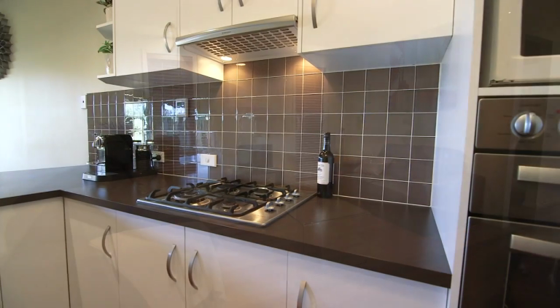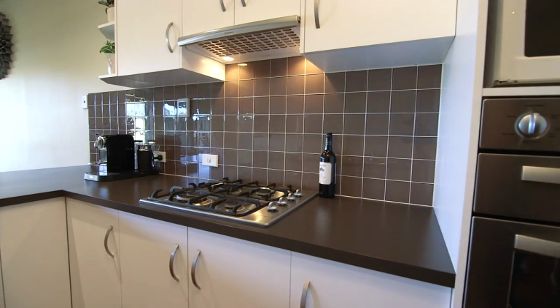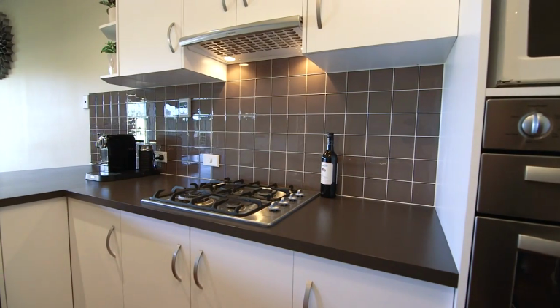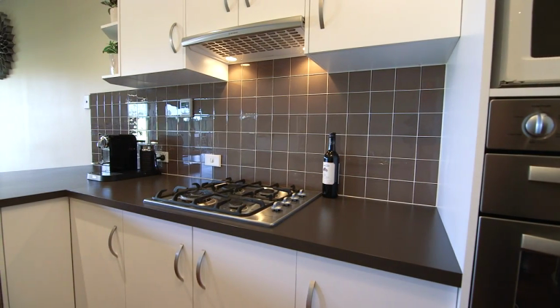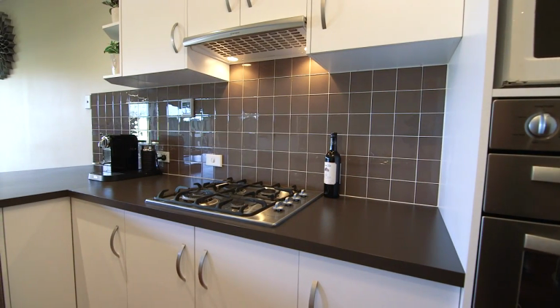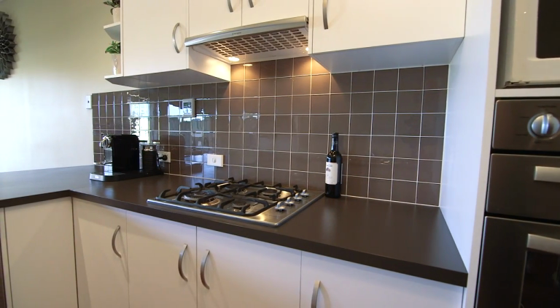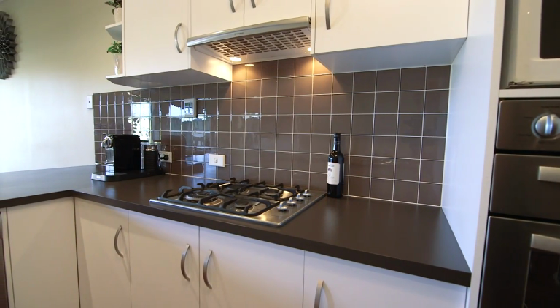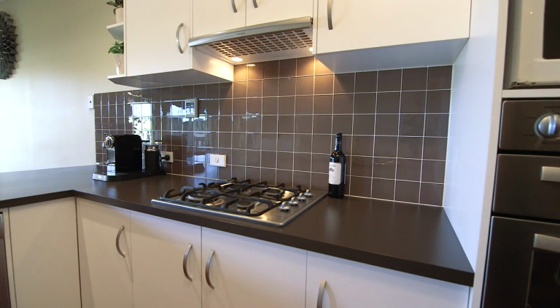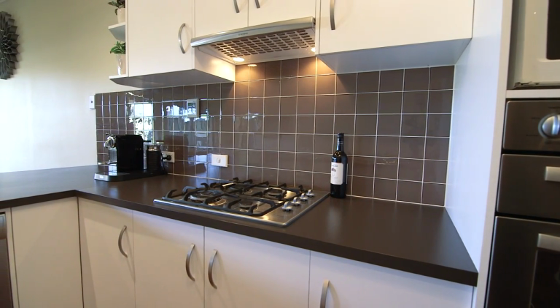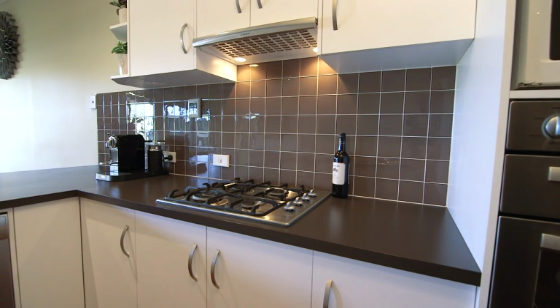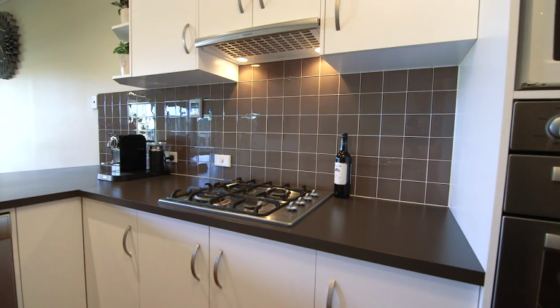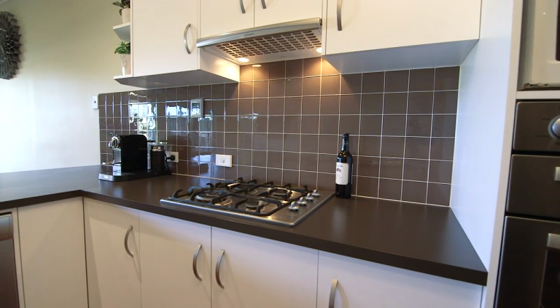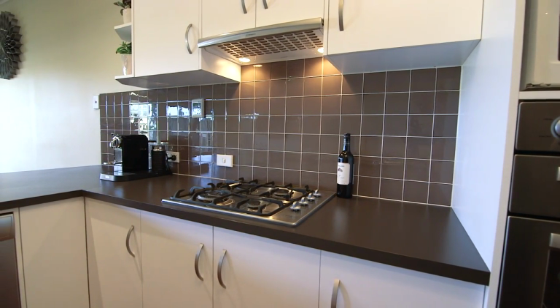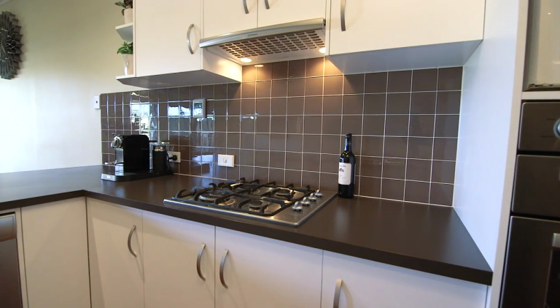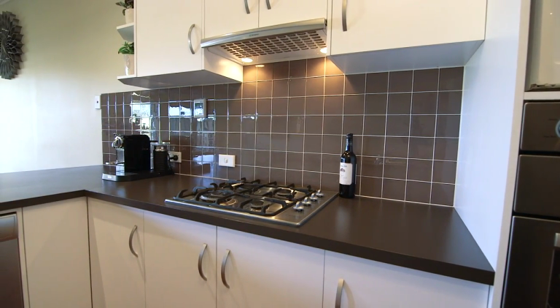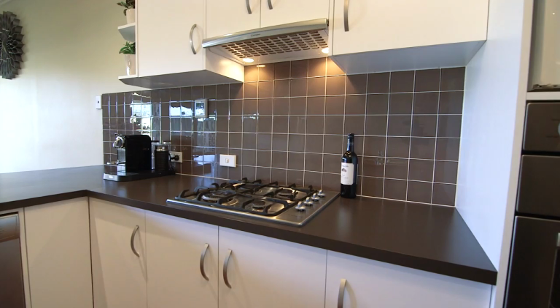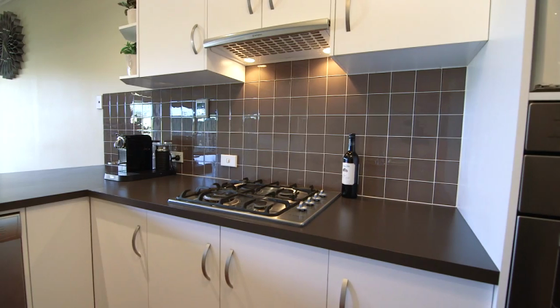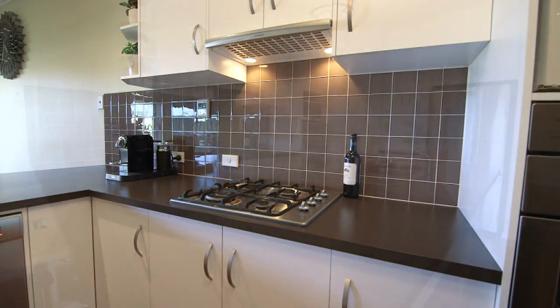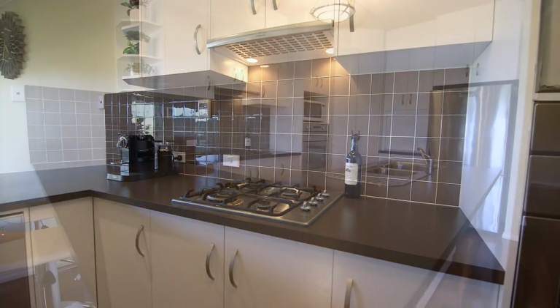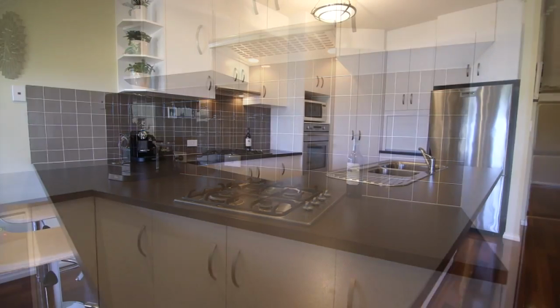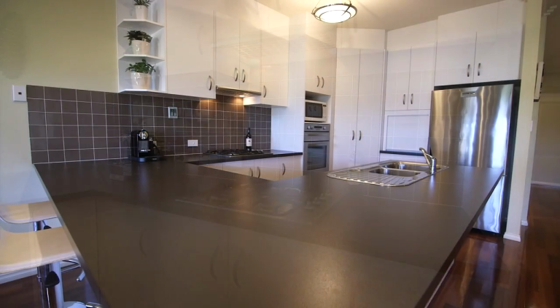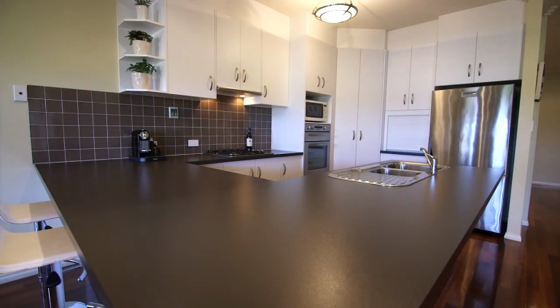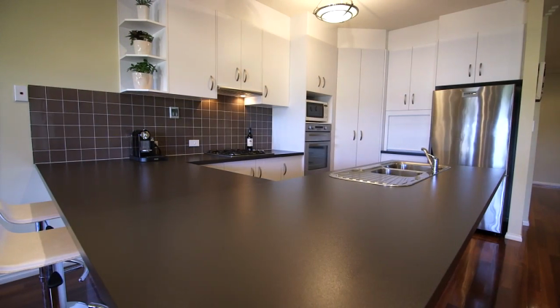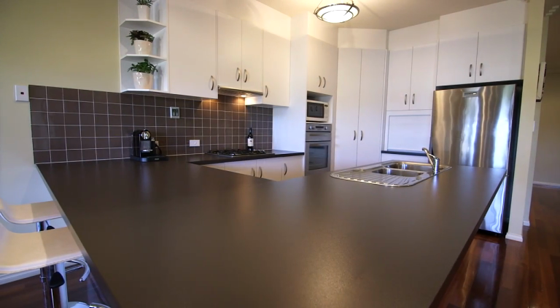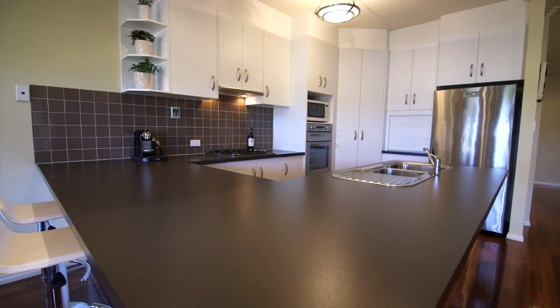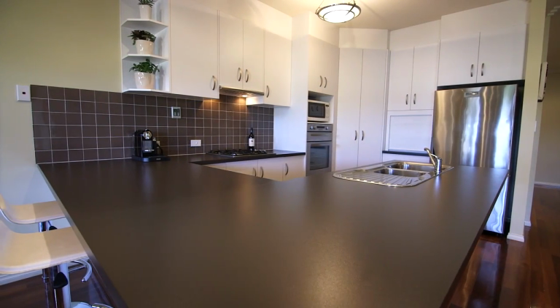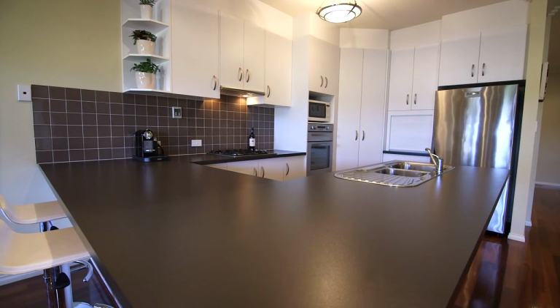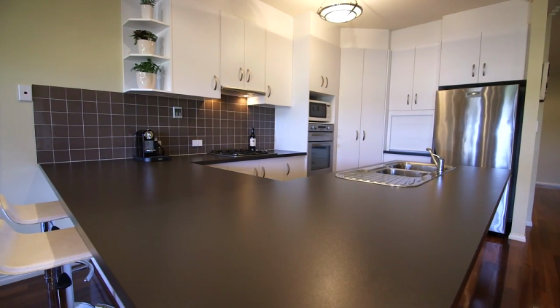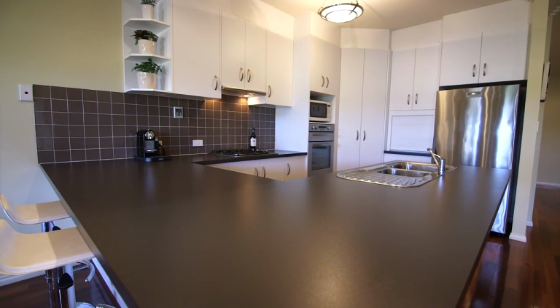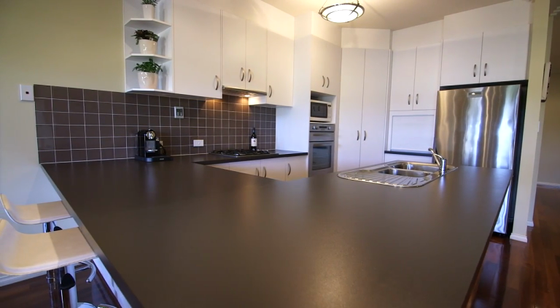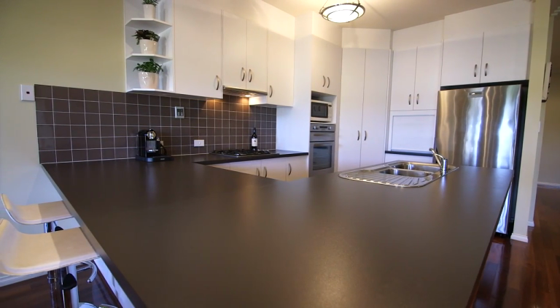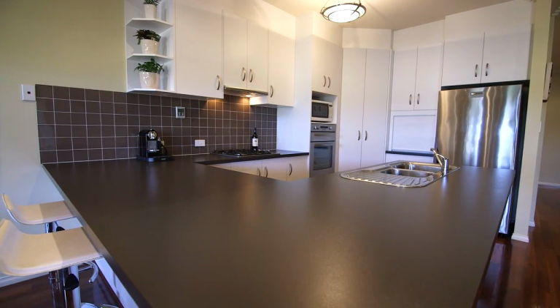The bright kitchen featuring stainless steel appliances and a gas cooktop overlooks the casual family meals area.